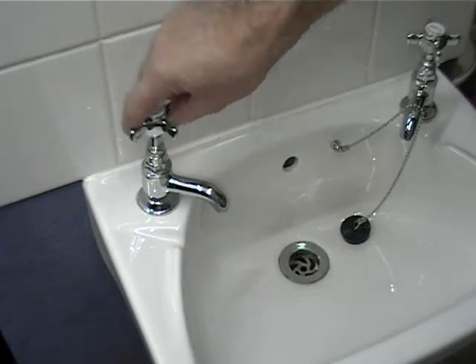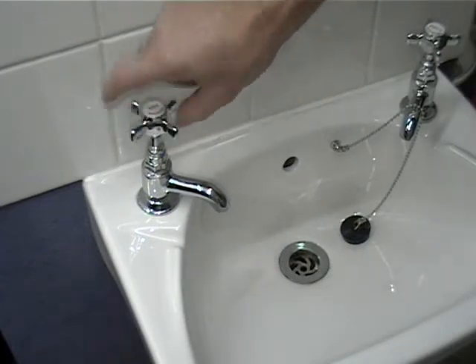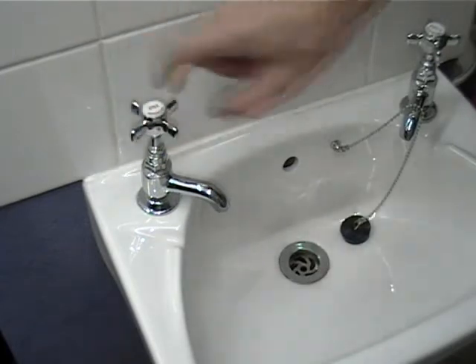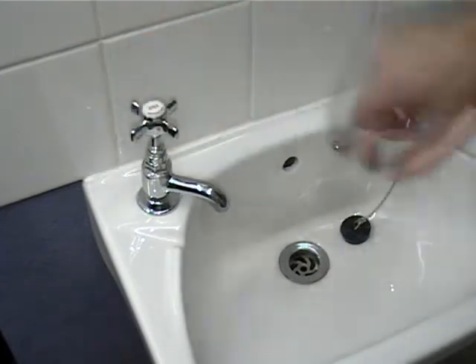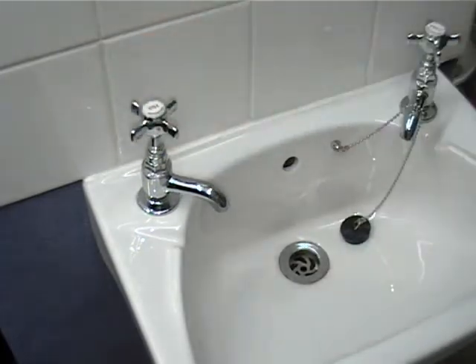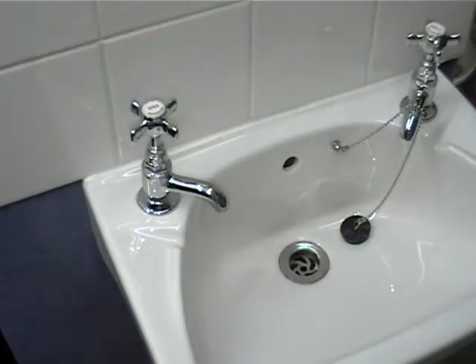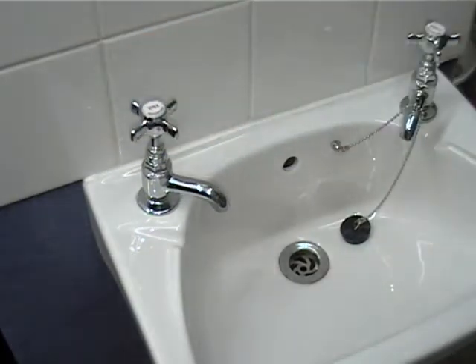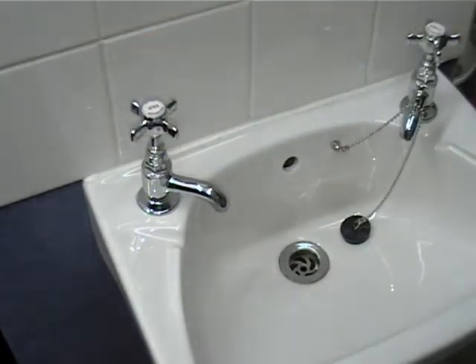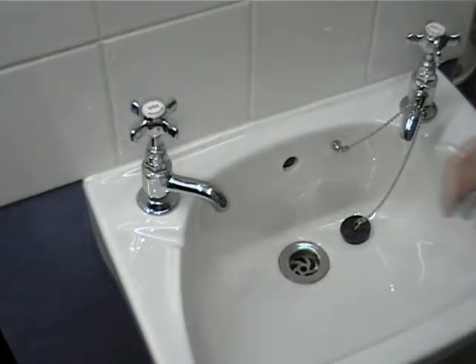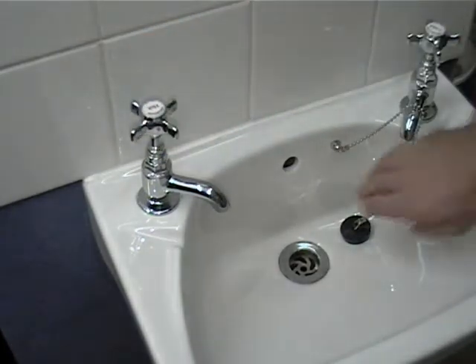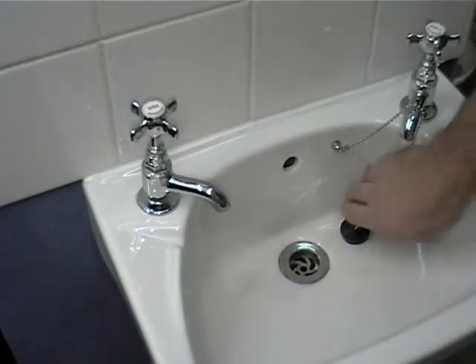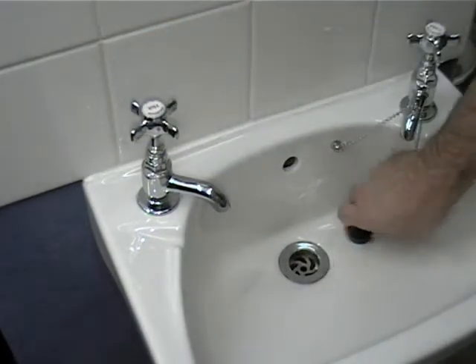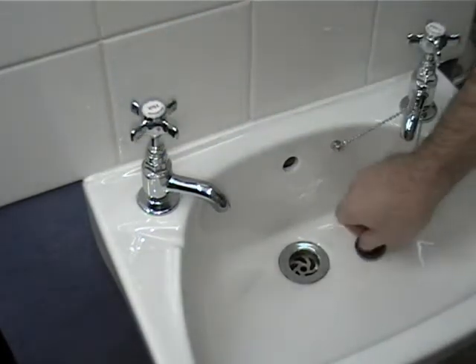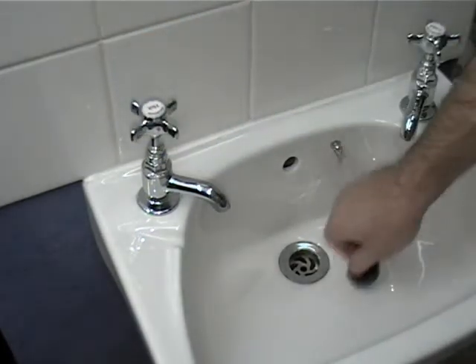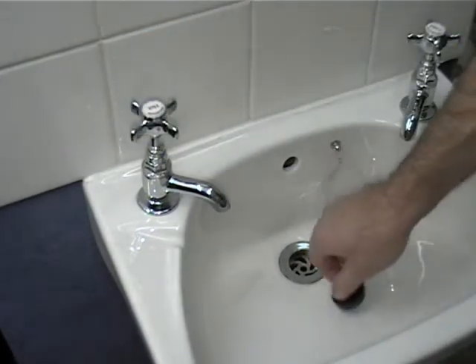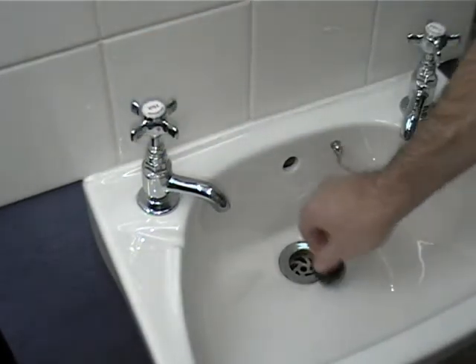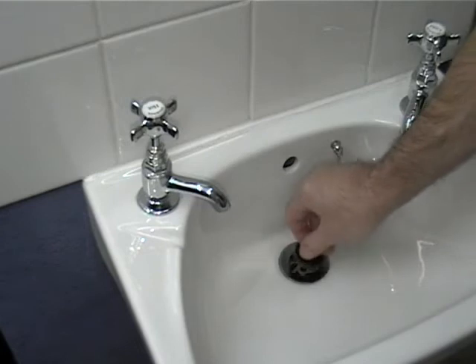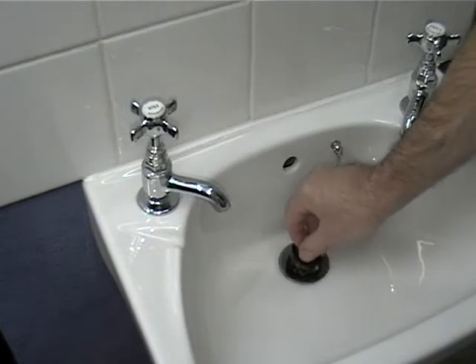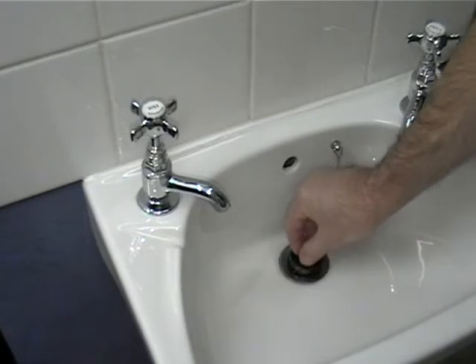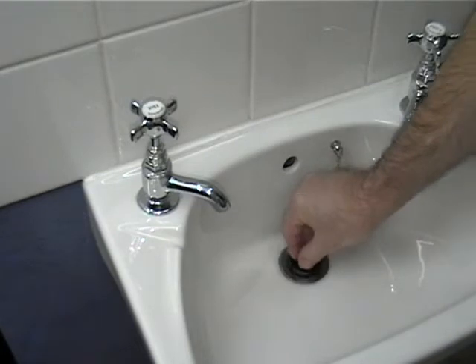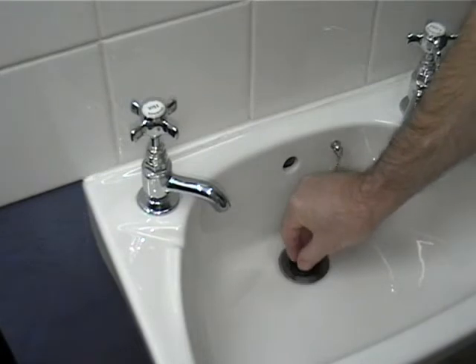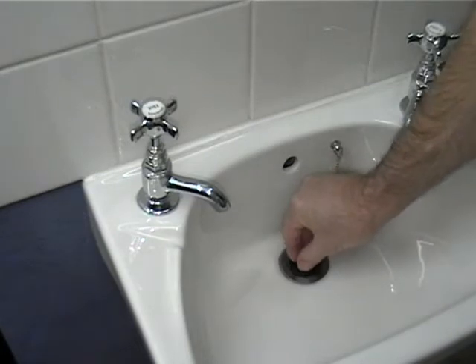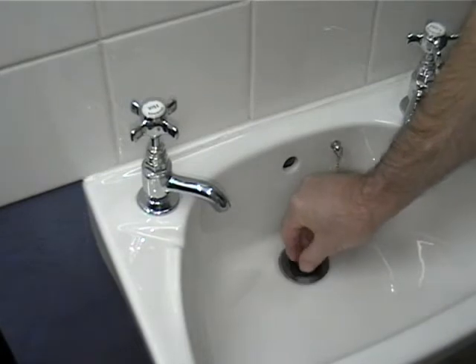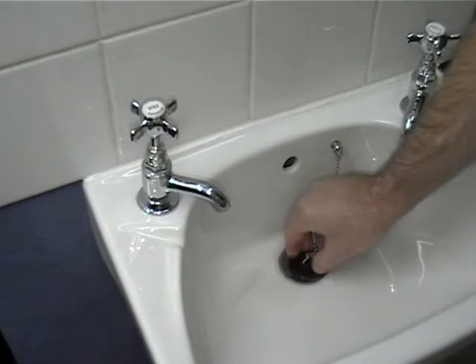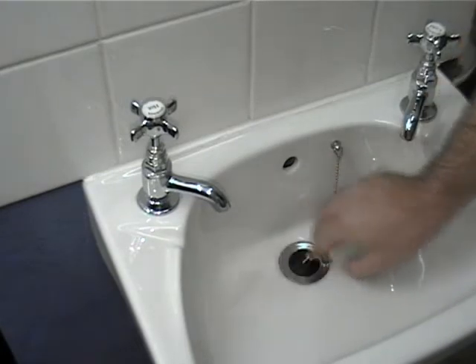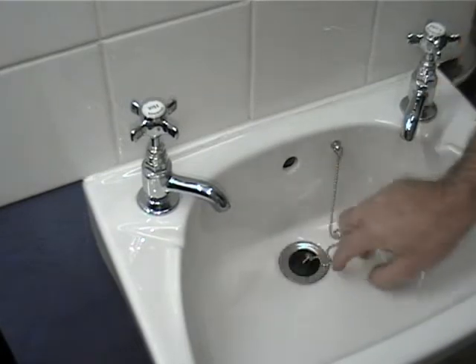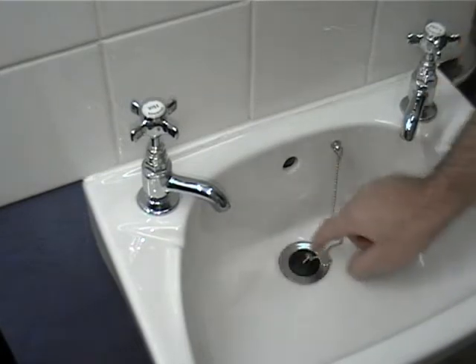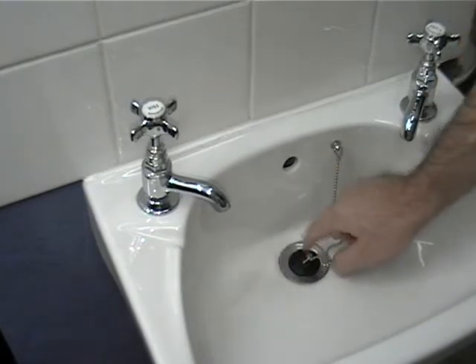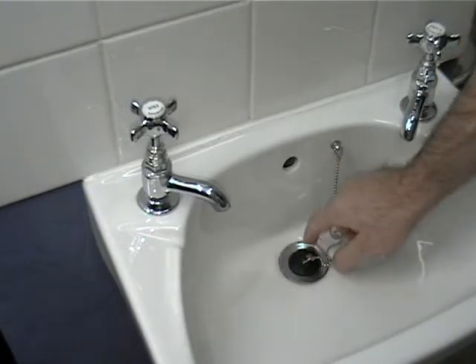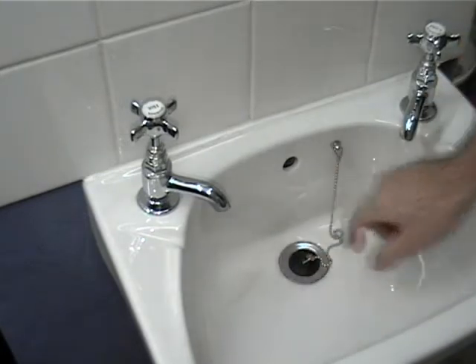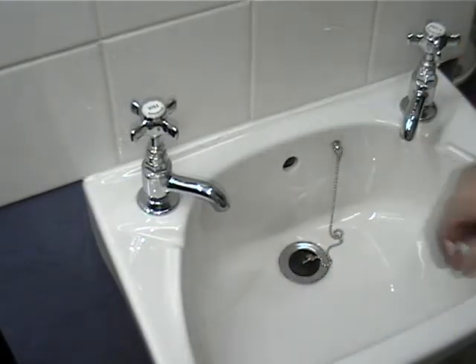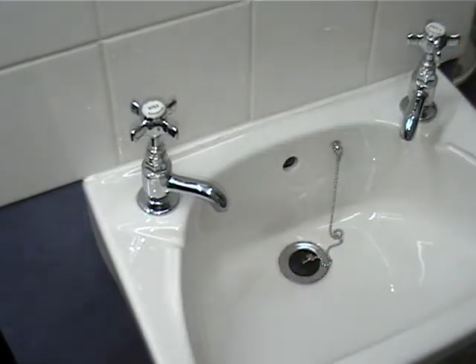Then put the plug in. This stops anything dropping down the plug hole and getting lost.